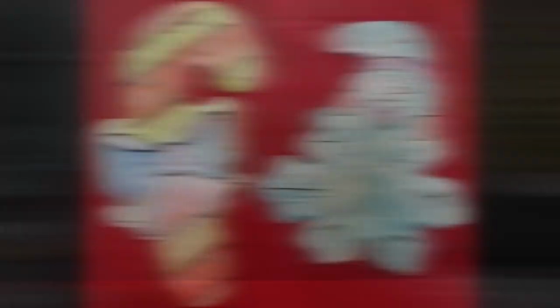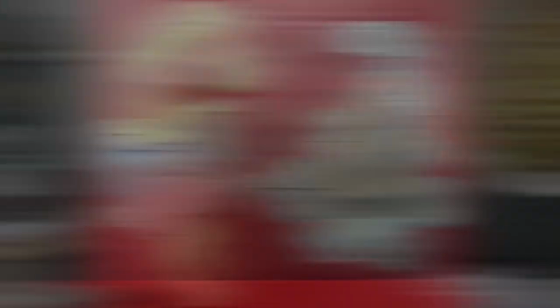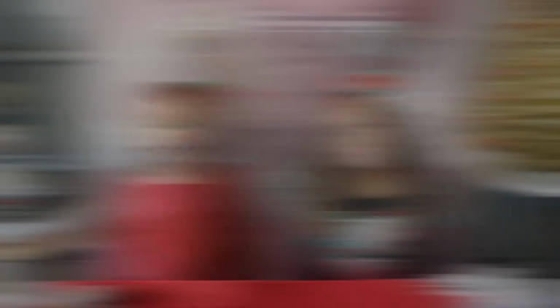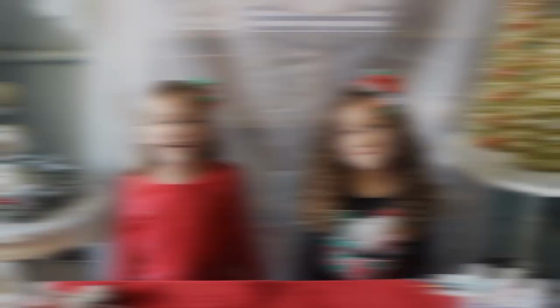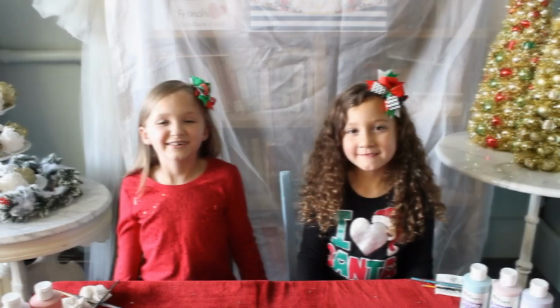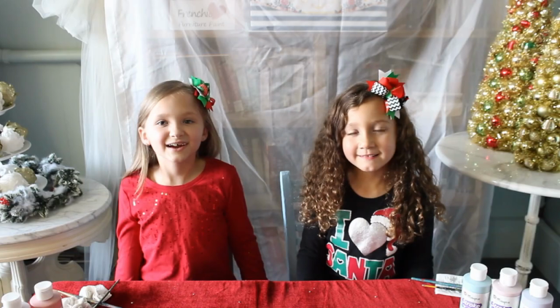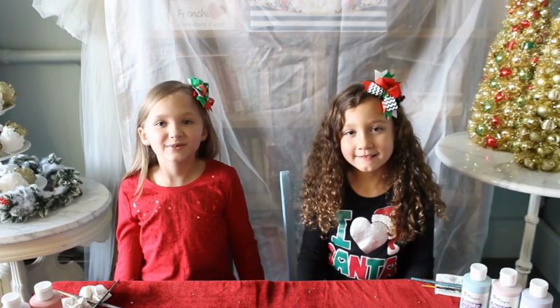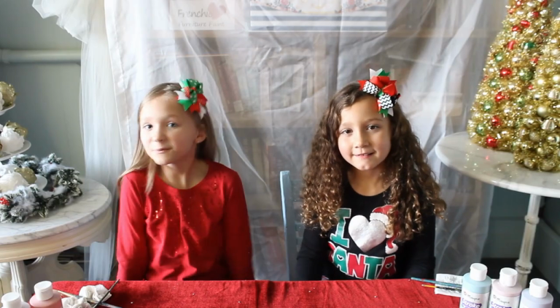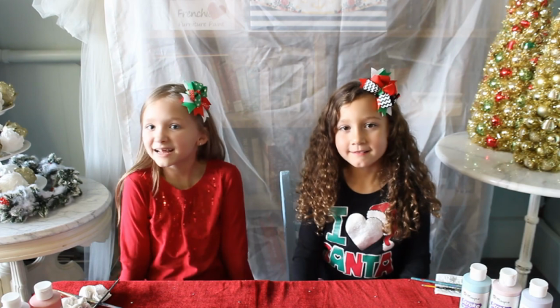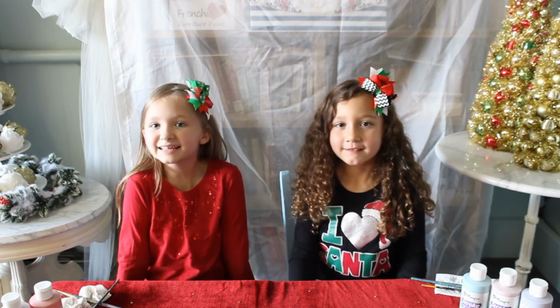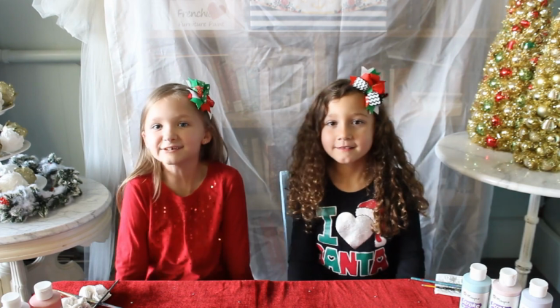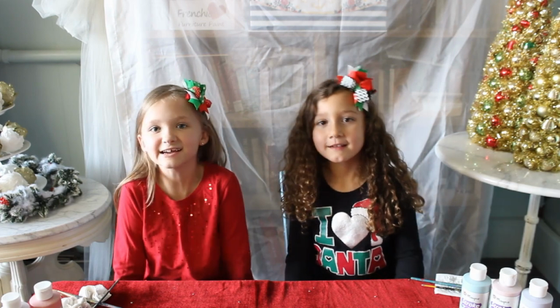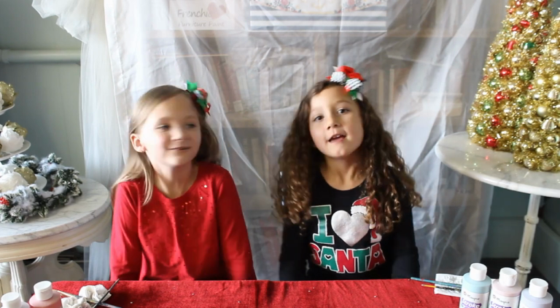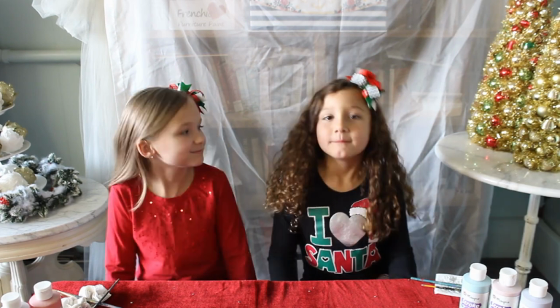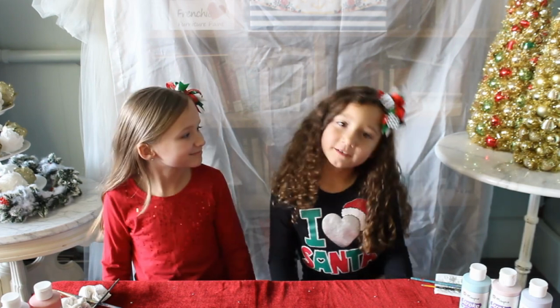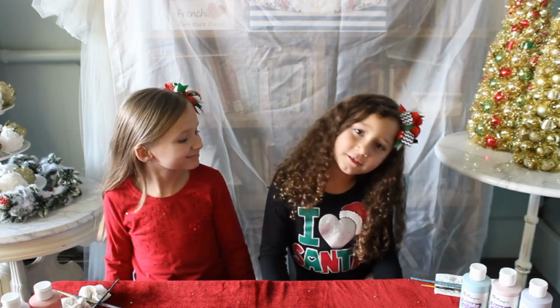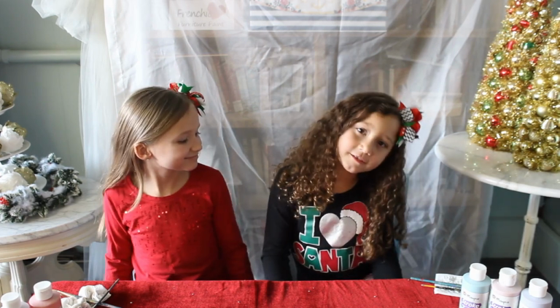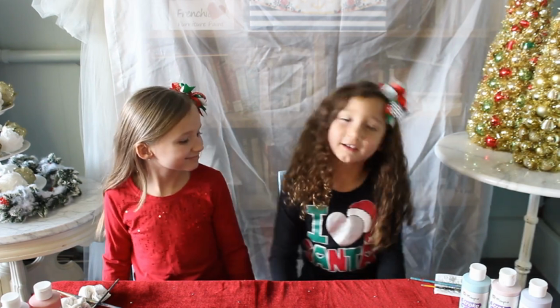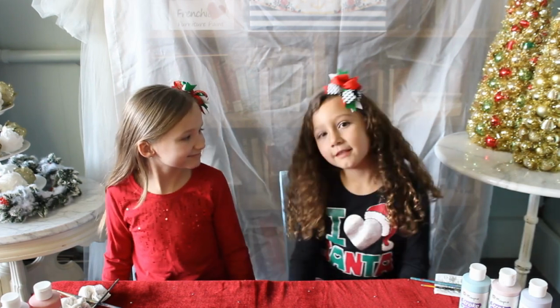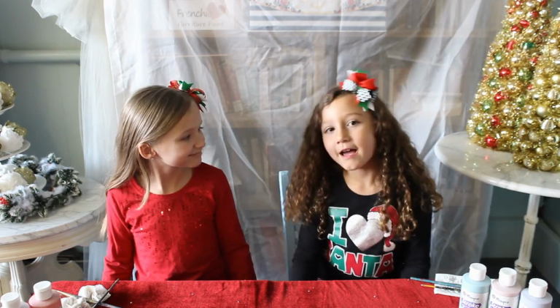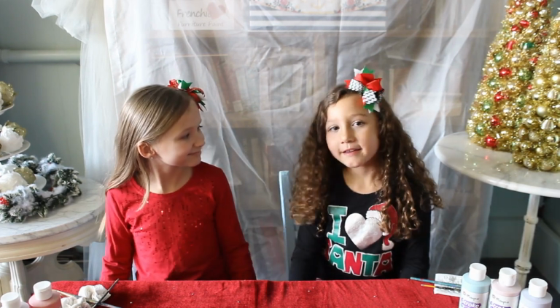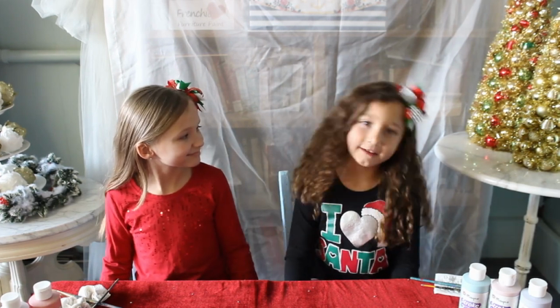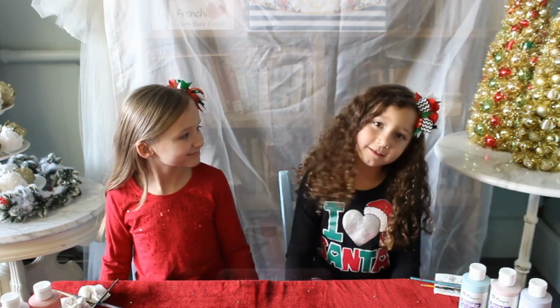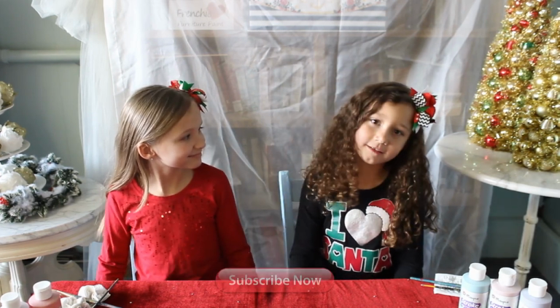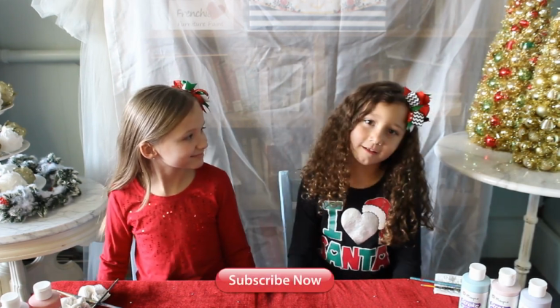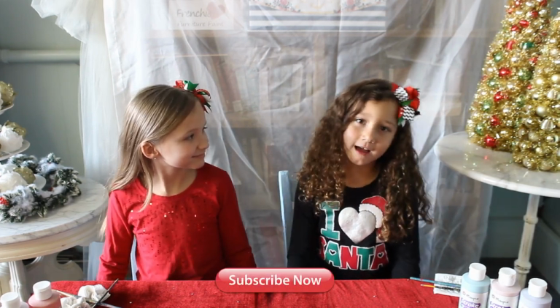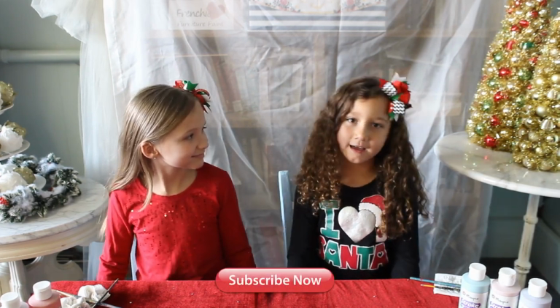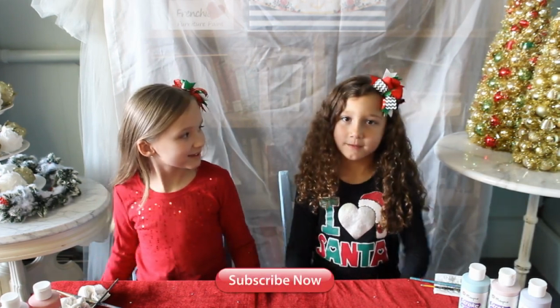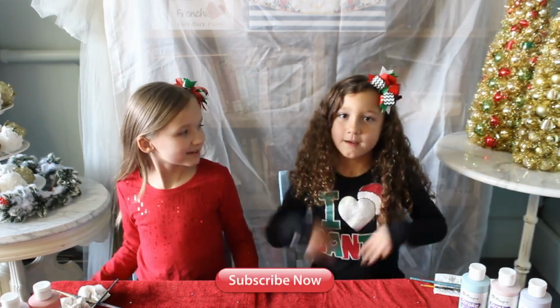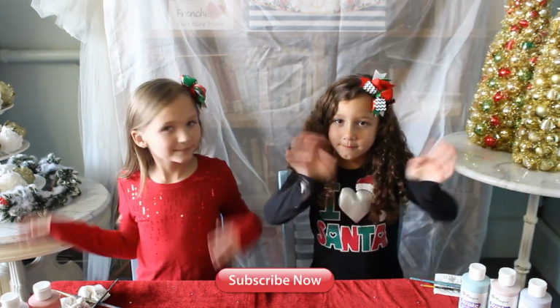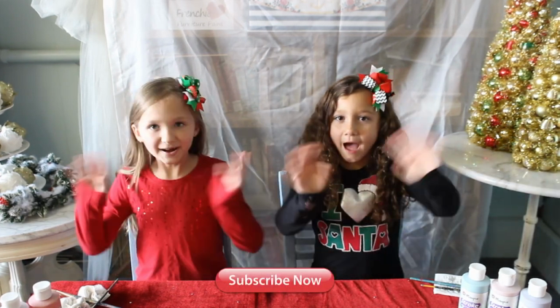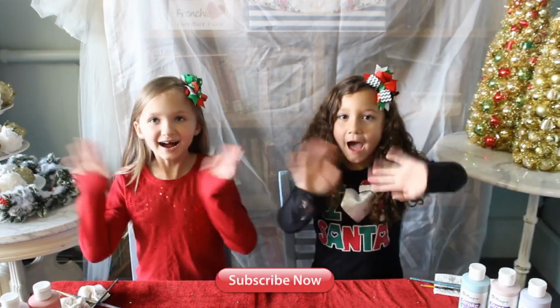Okay, we're done. We hope you like this video. Make sure to like and subscribe. Bye.